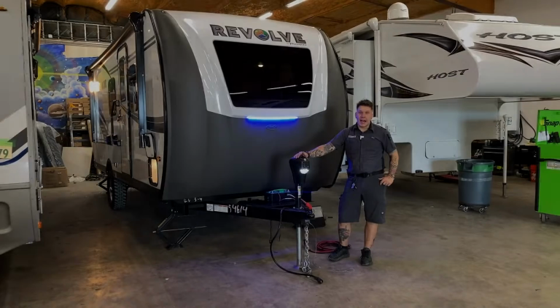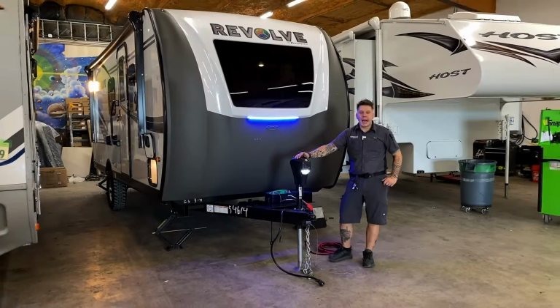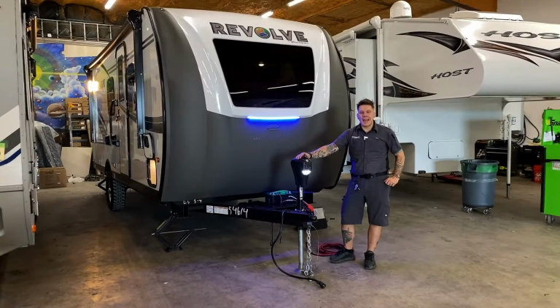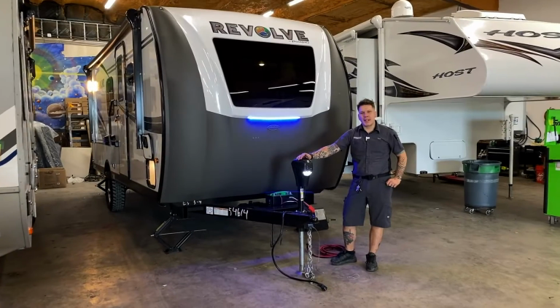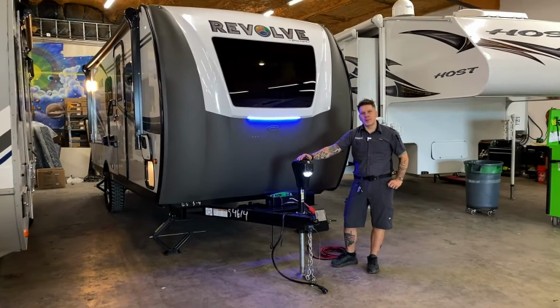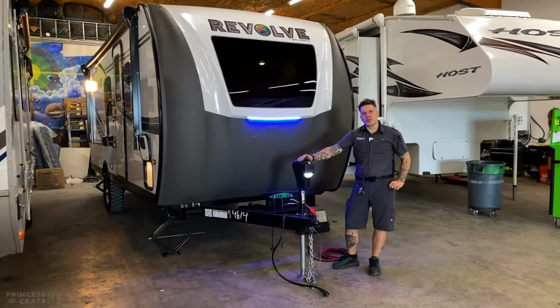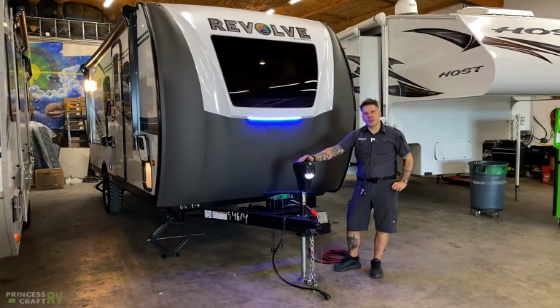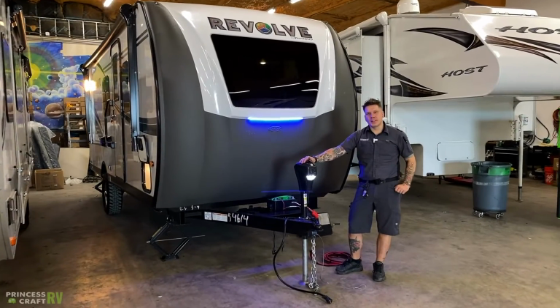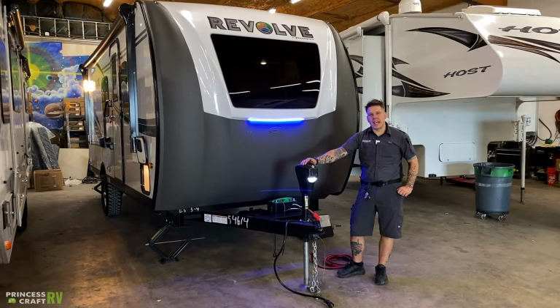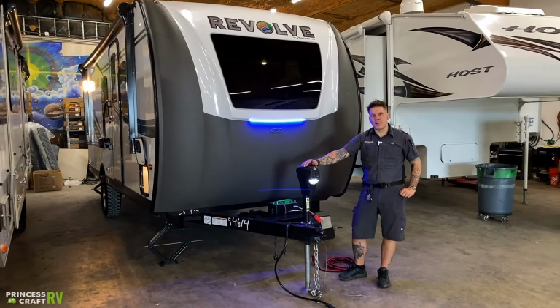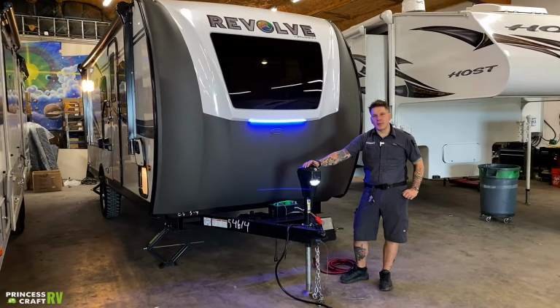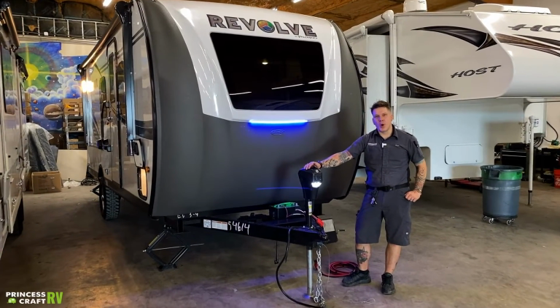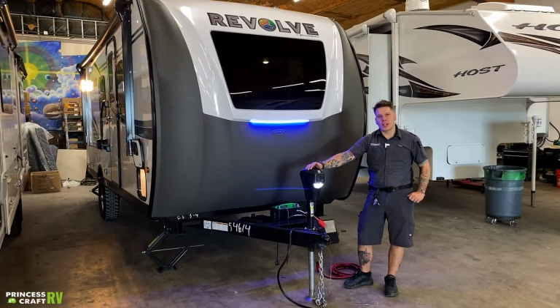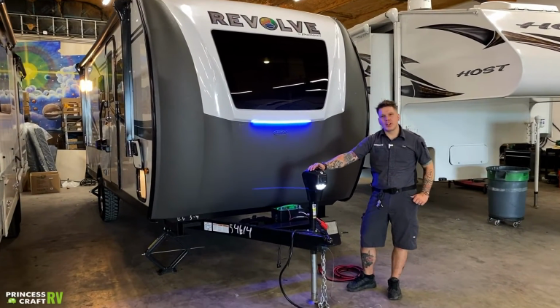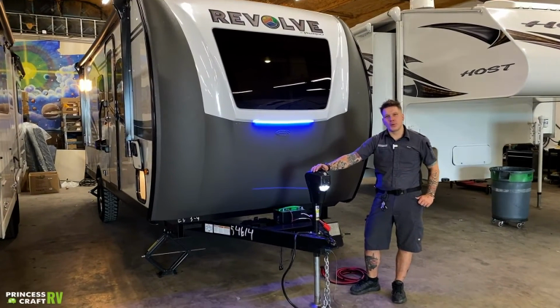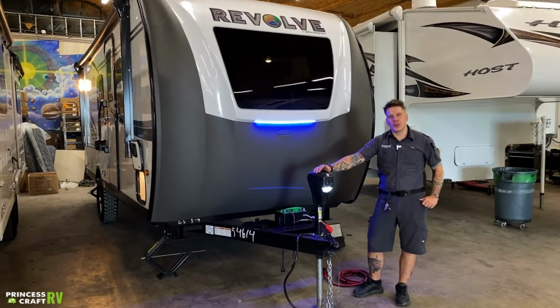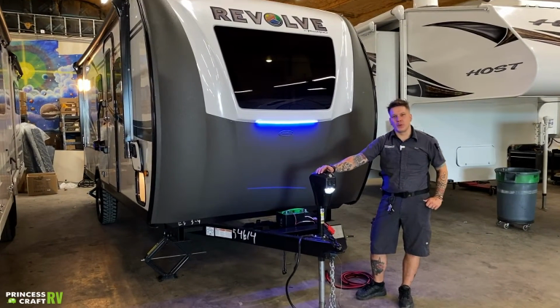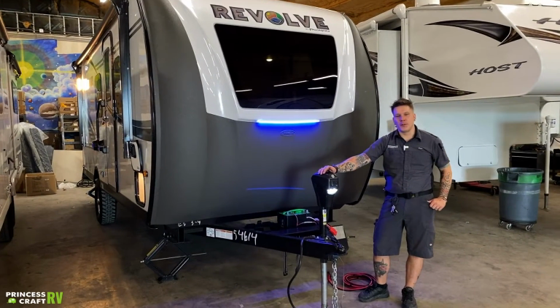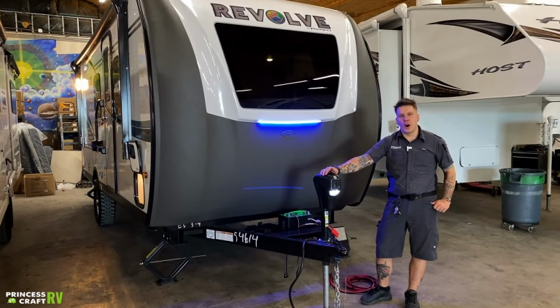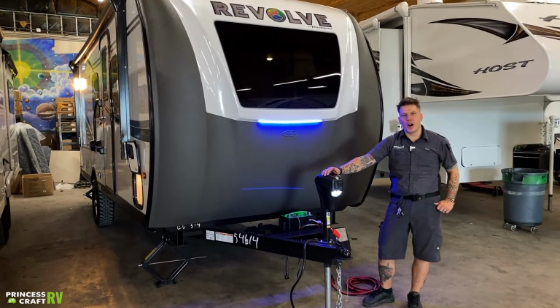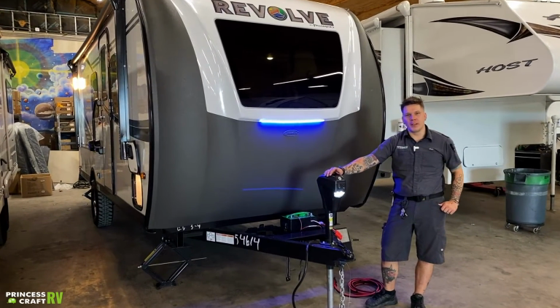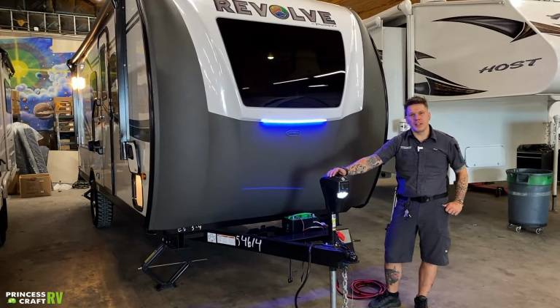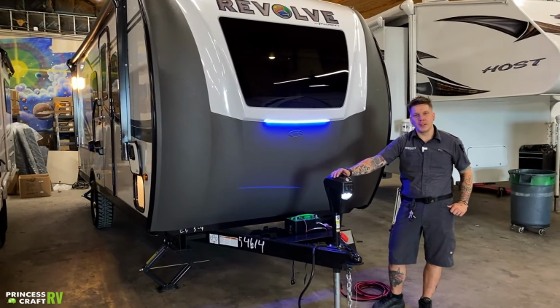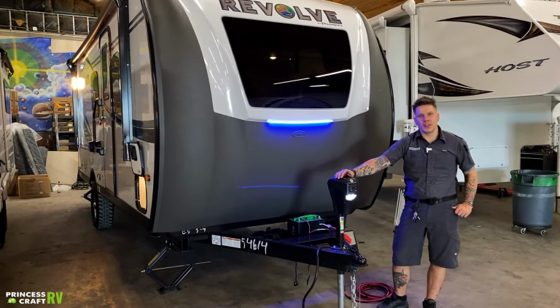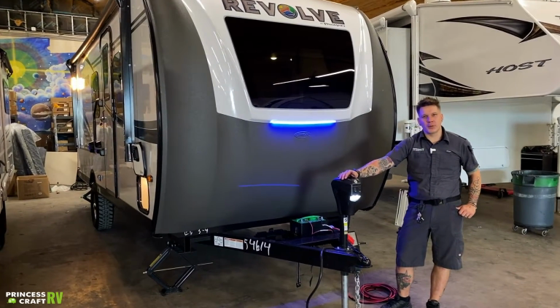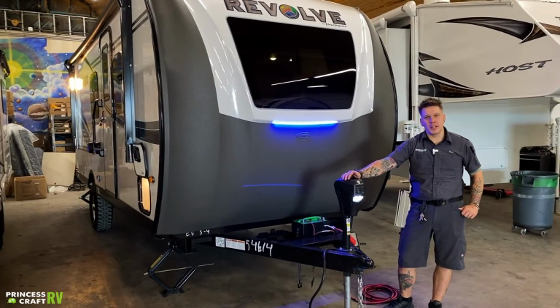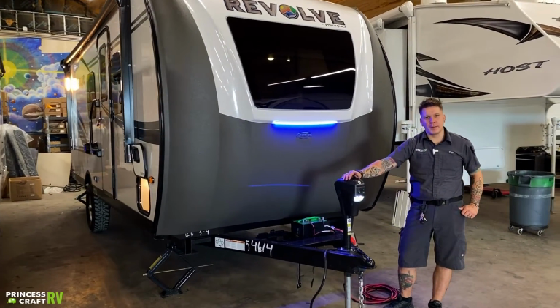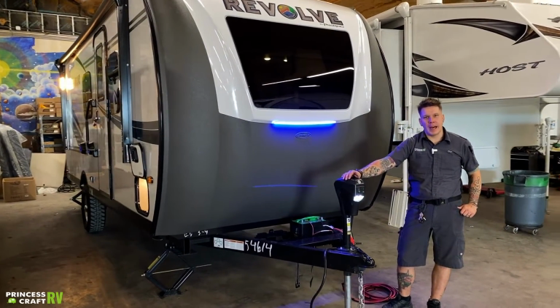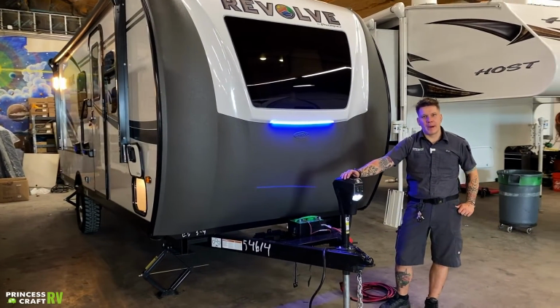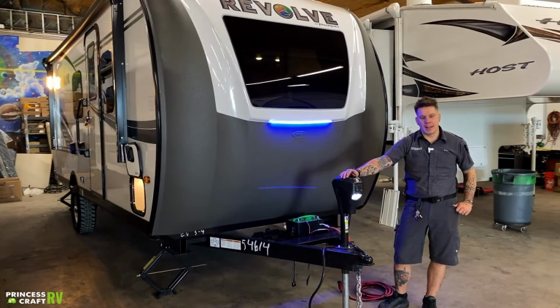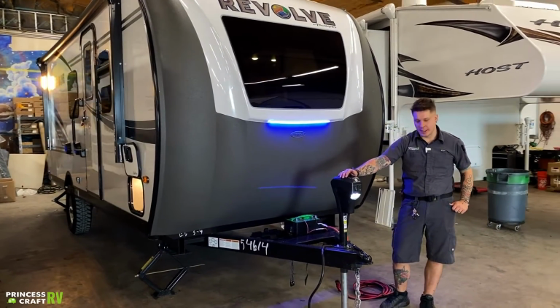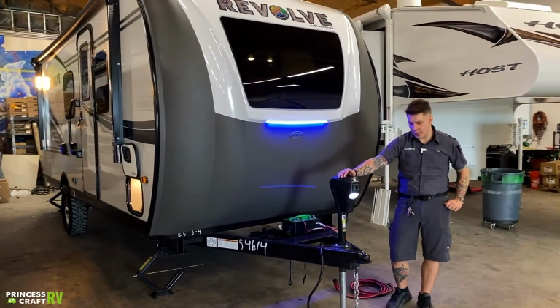Hi, my name is Drew and today I'm going to be walking you through the Revolve EV3 by Palomino.